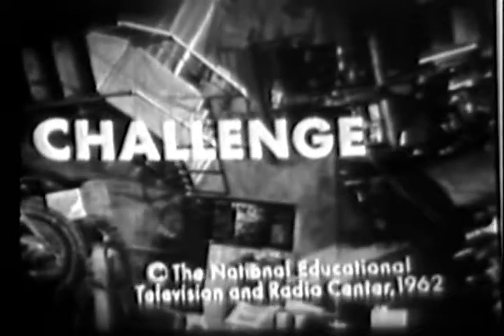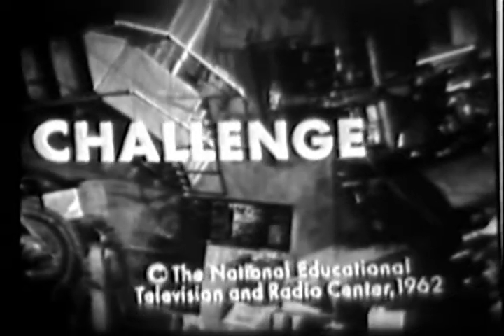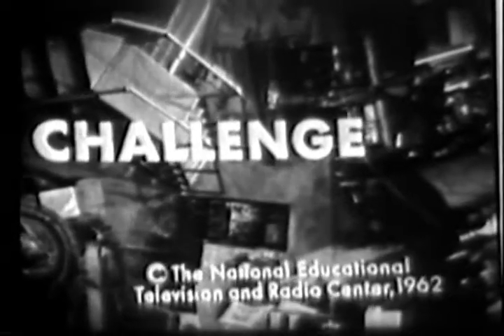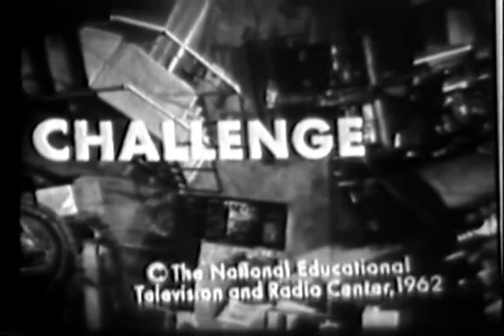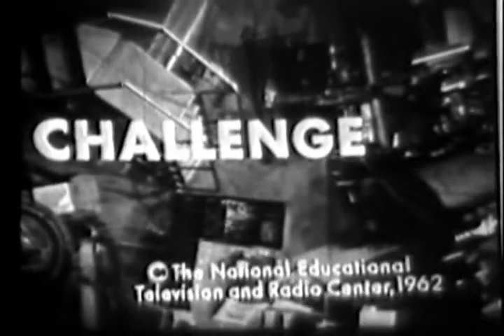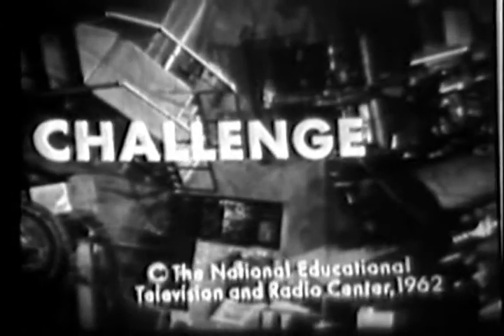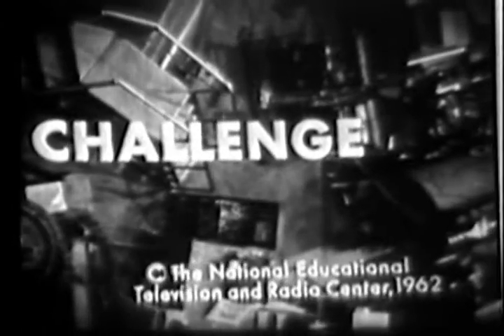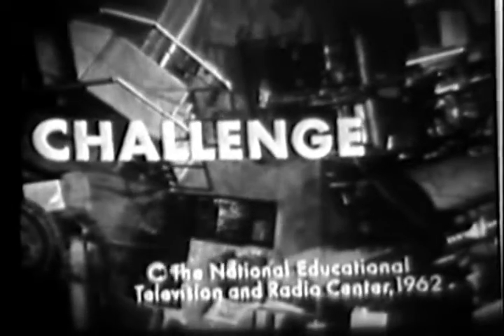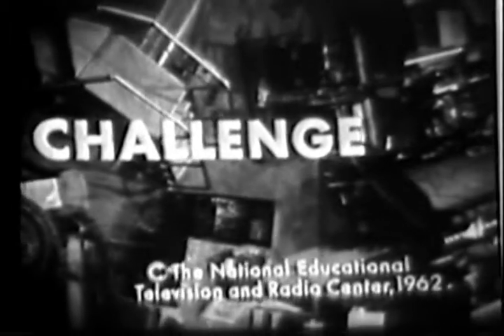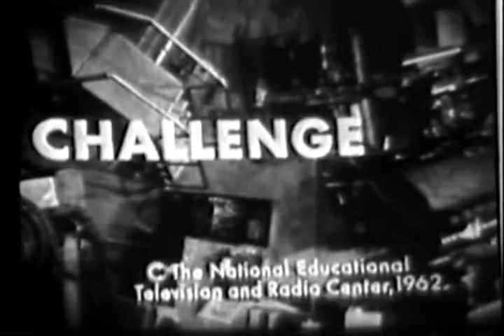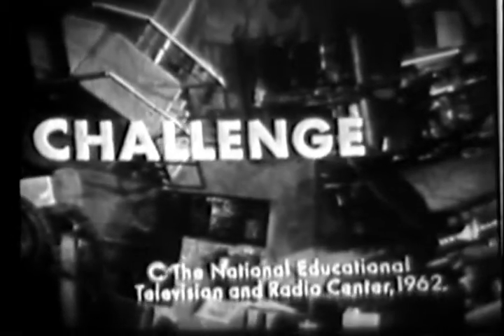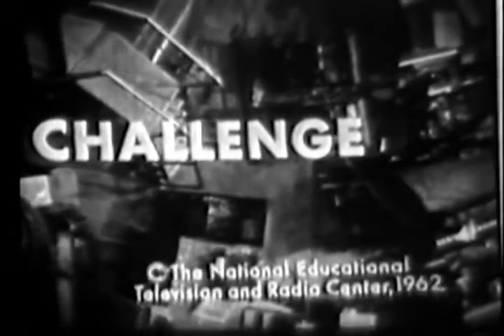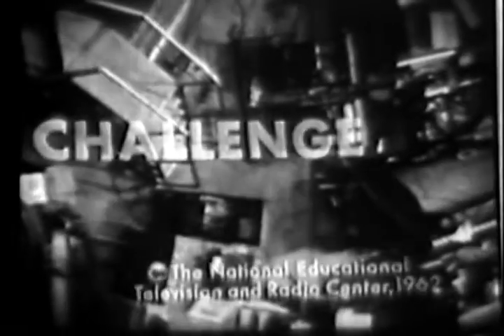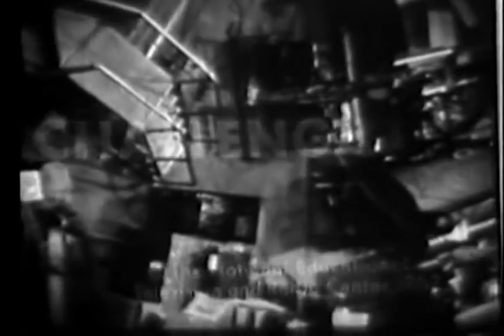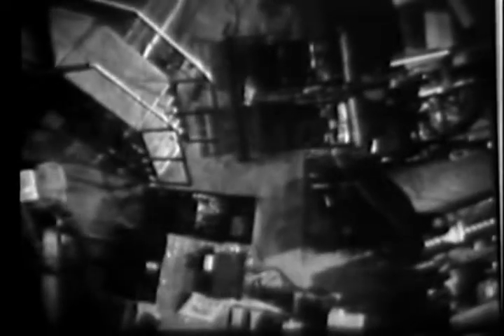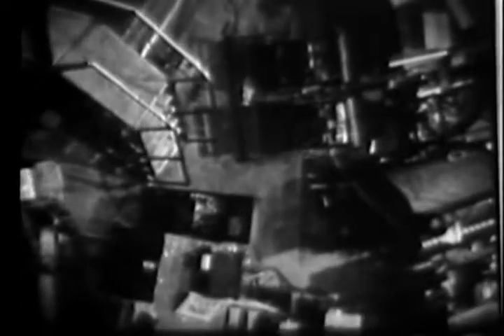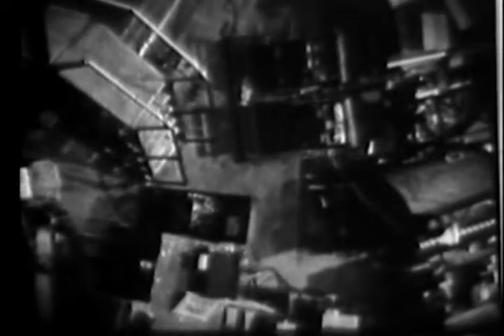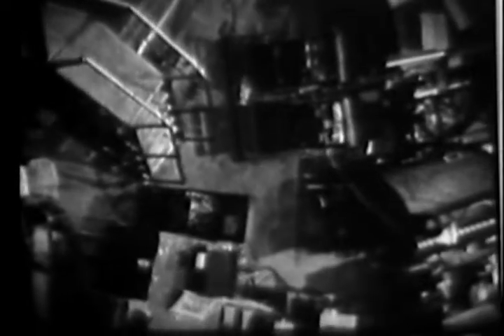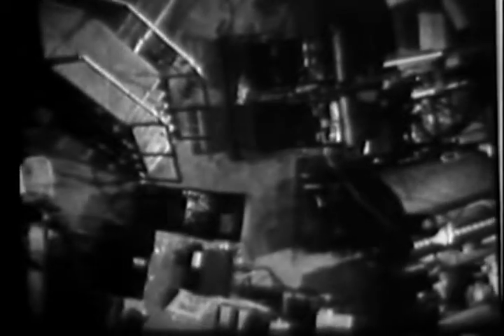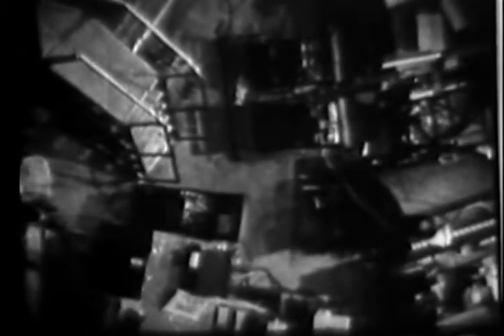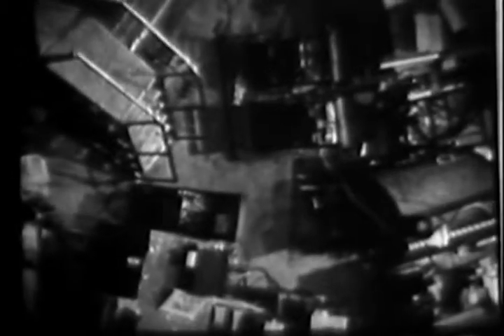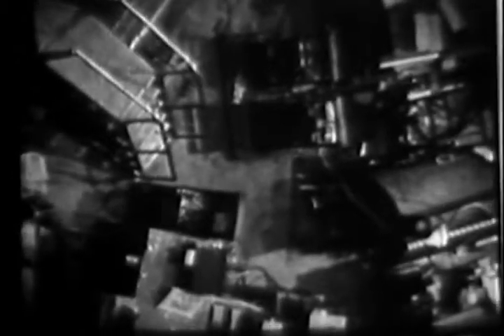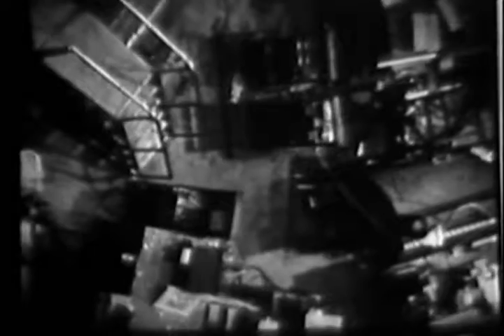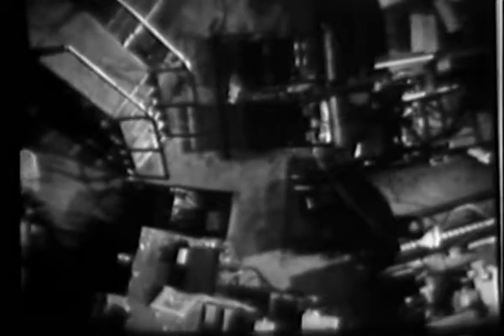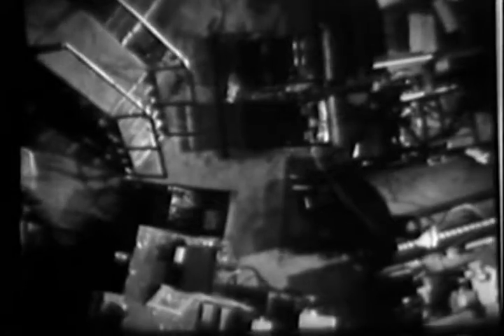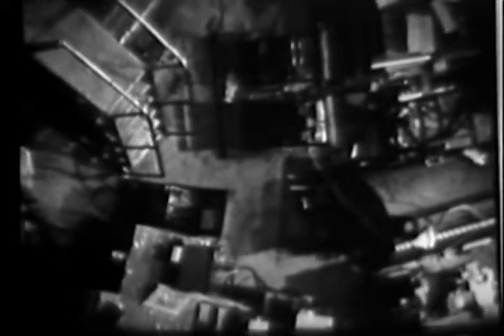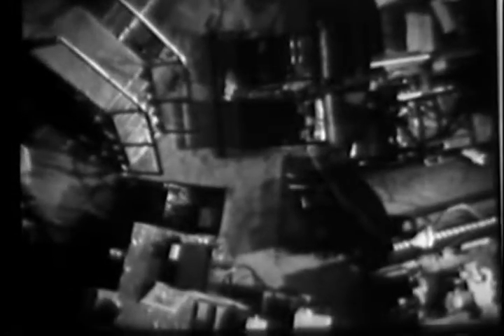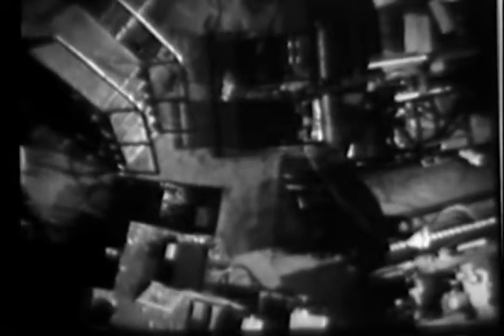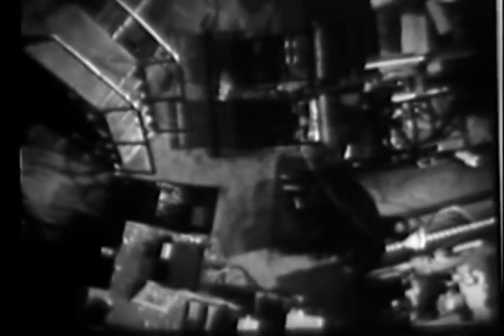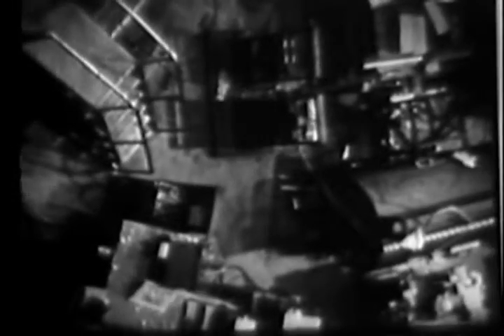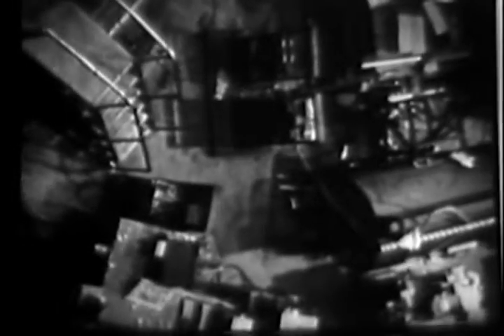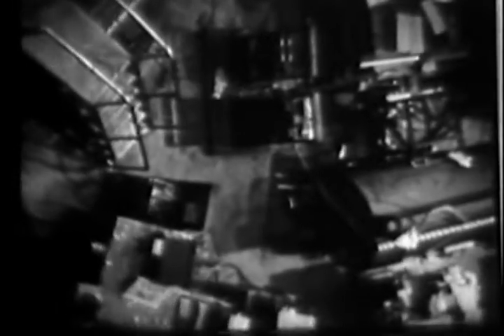Challenge is produced through a grant from the United States Atomic Energy Commission's Argonne National Laboratory.